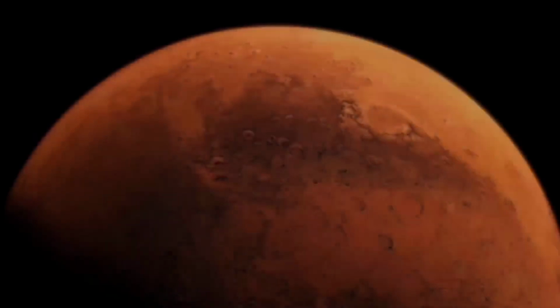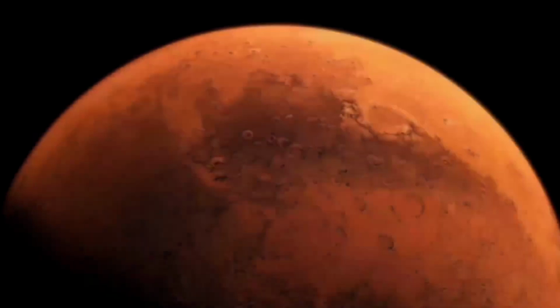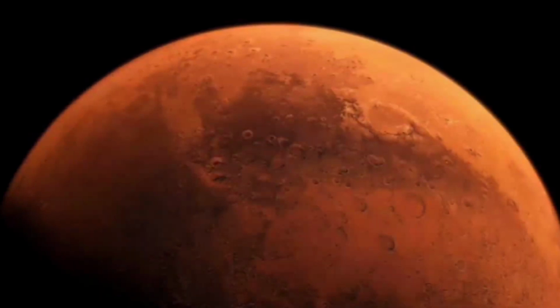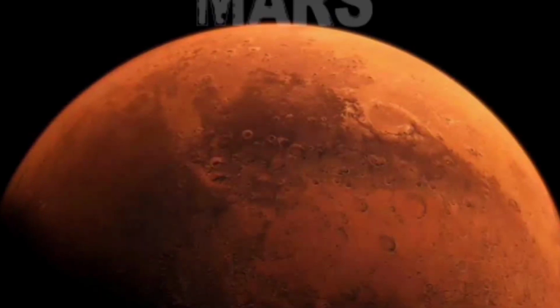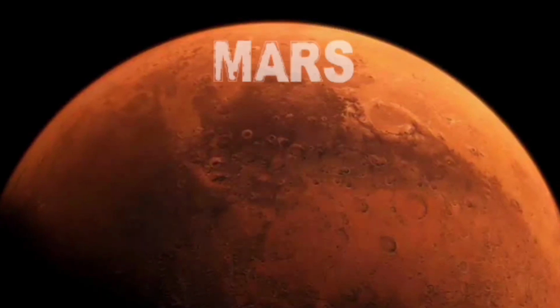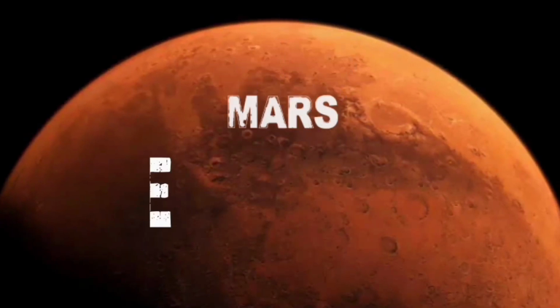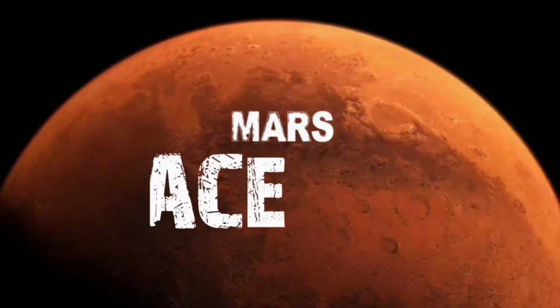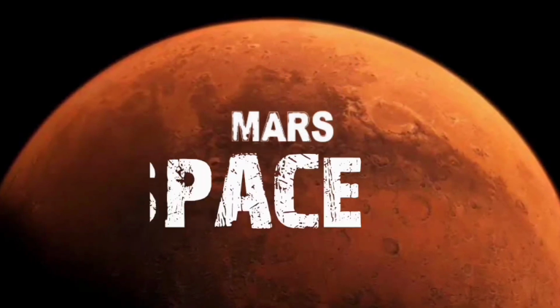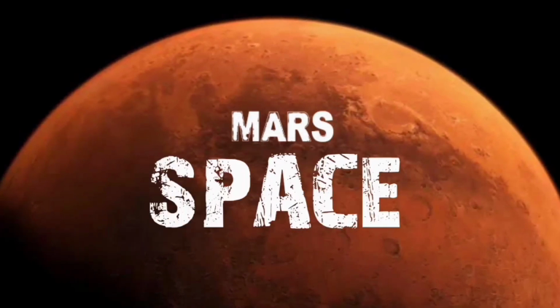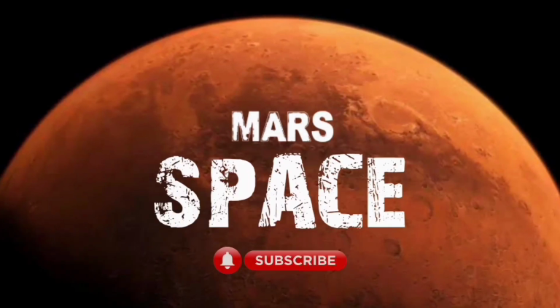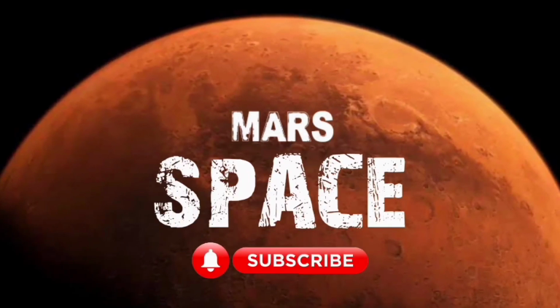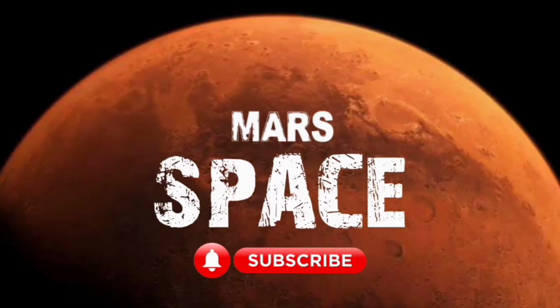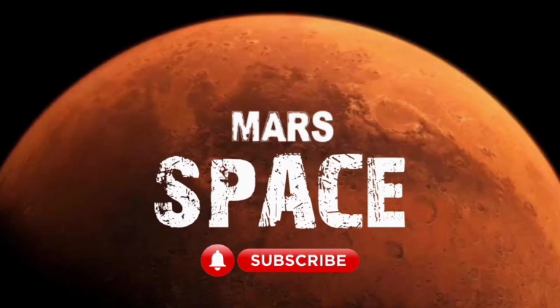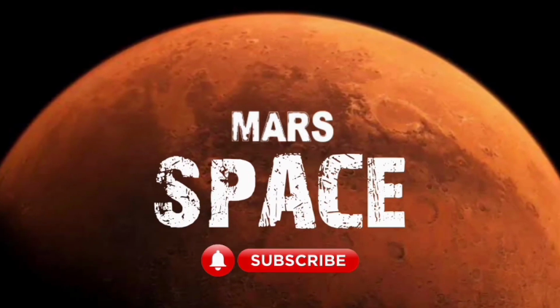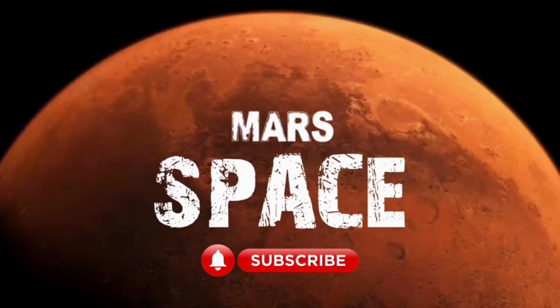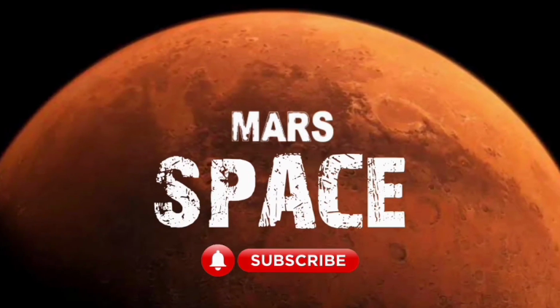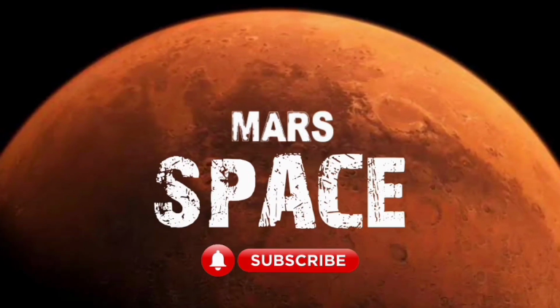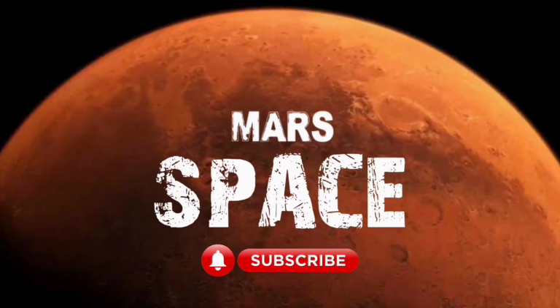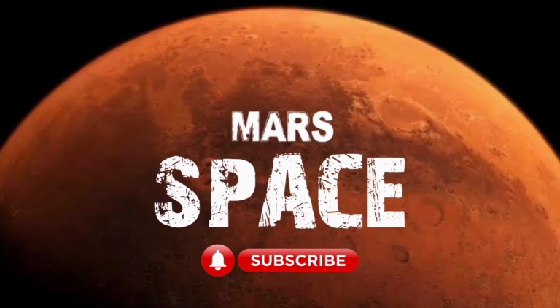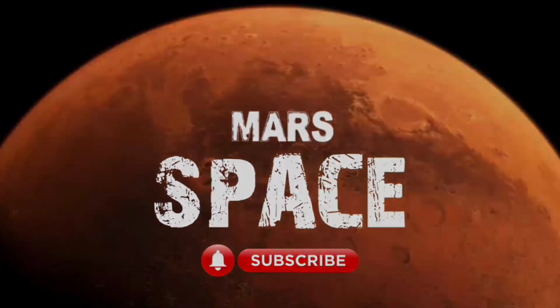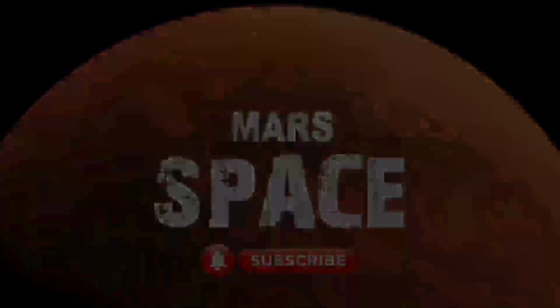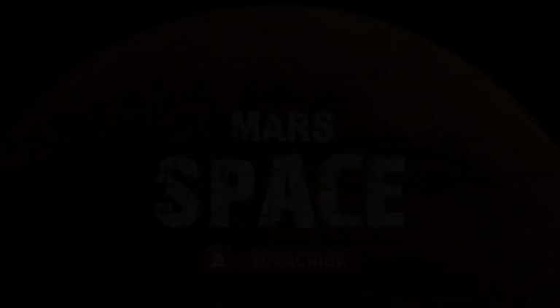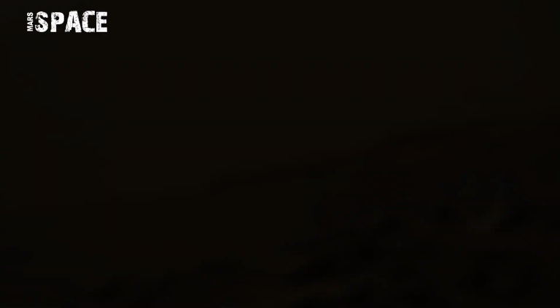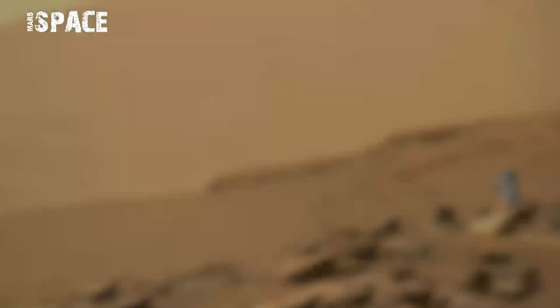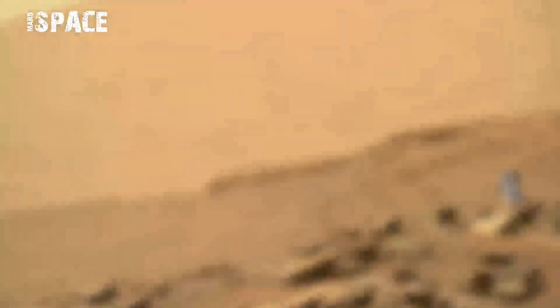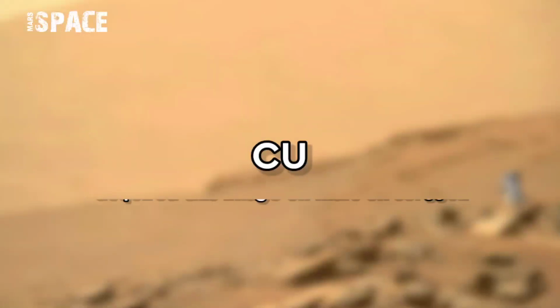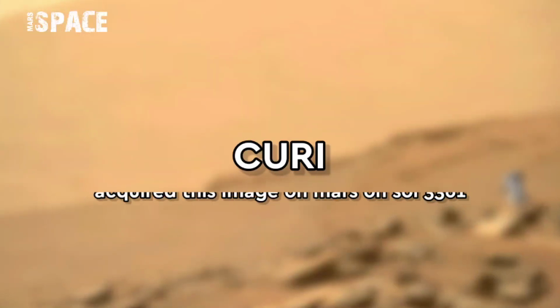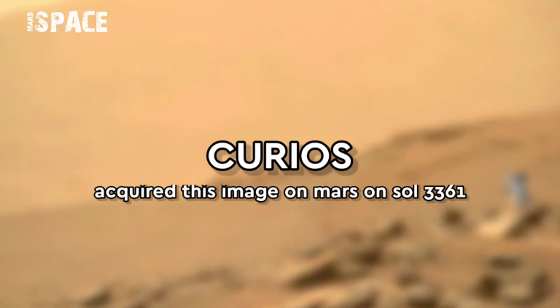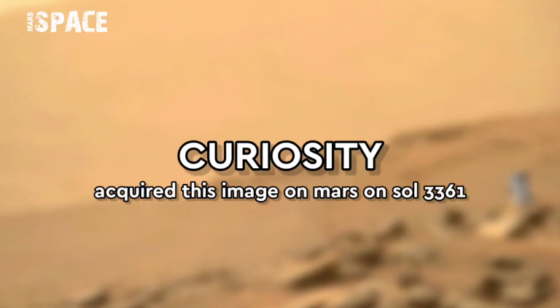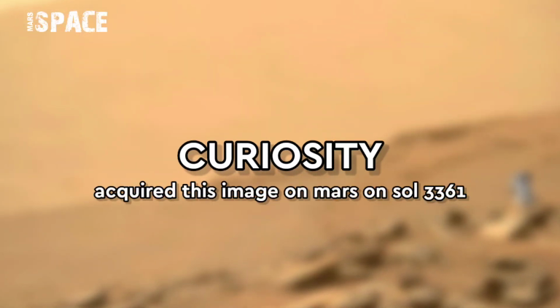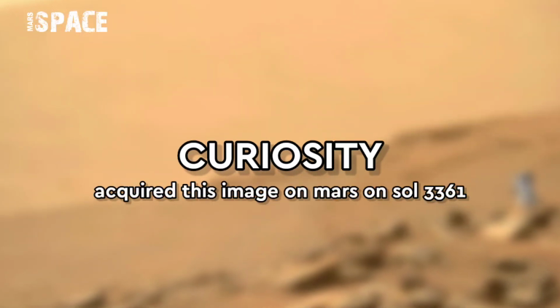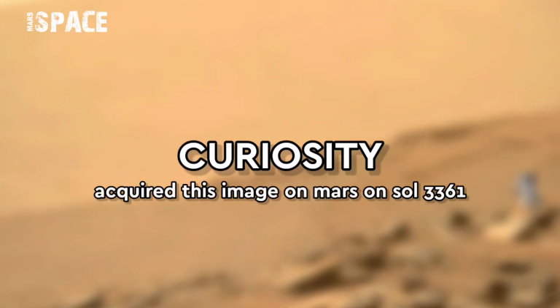Hello my dear friends, welcome back to our YouTube channel Master's Pass. If you are new, hit the bell icon with thumbs up, and please watch till the end.